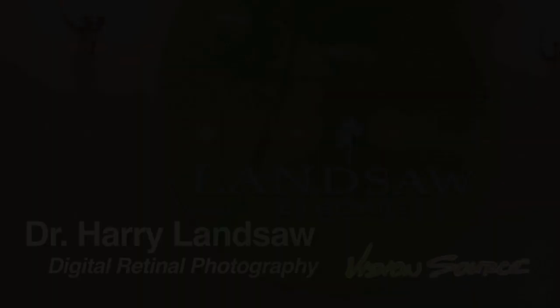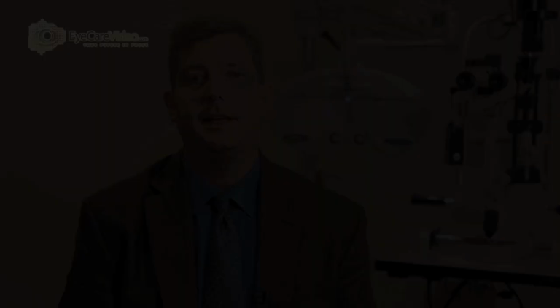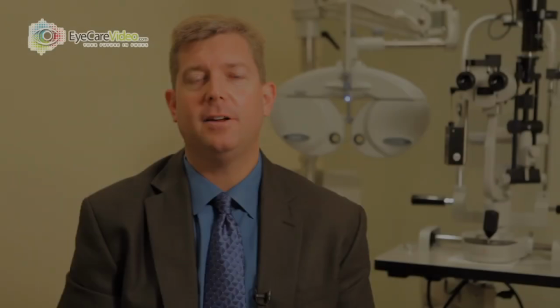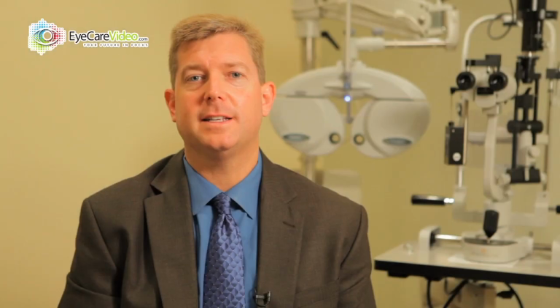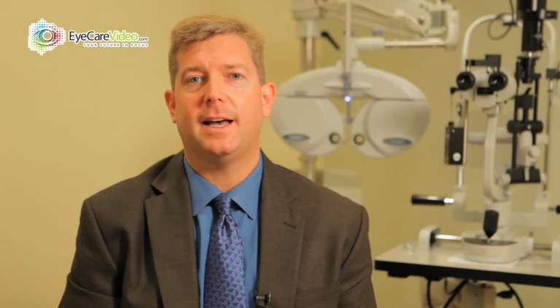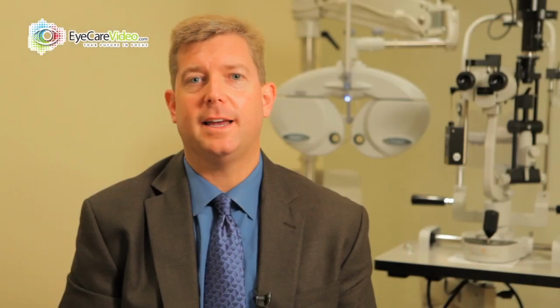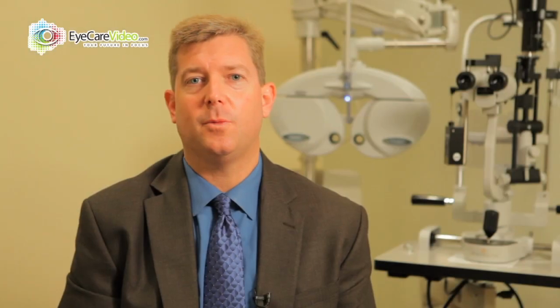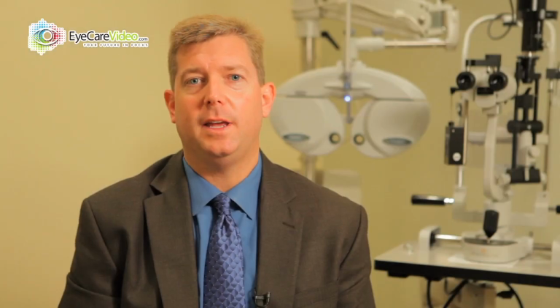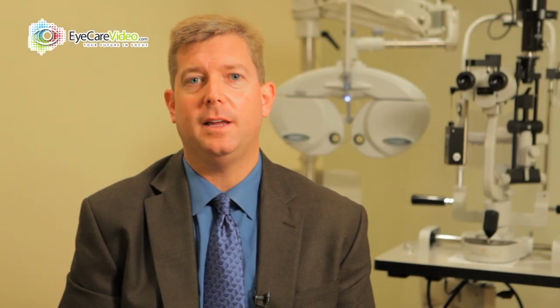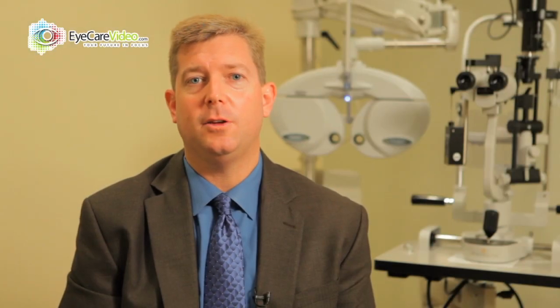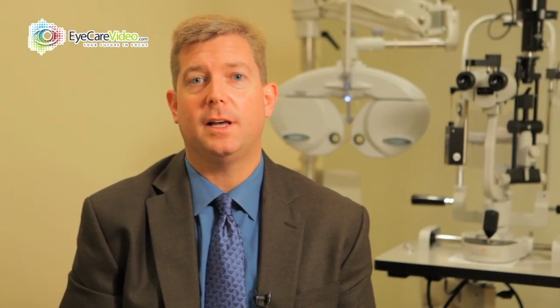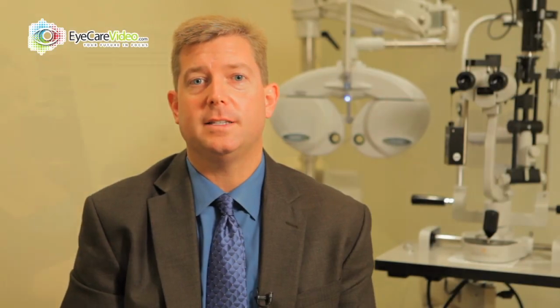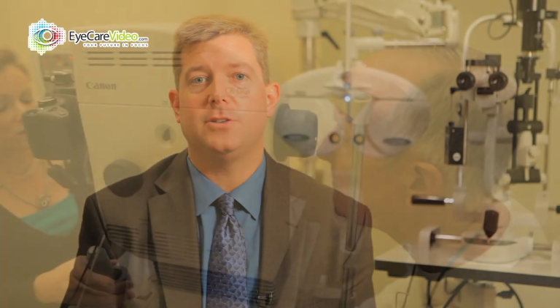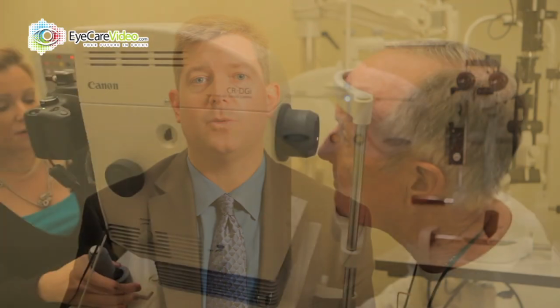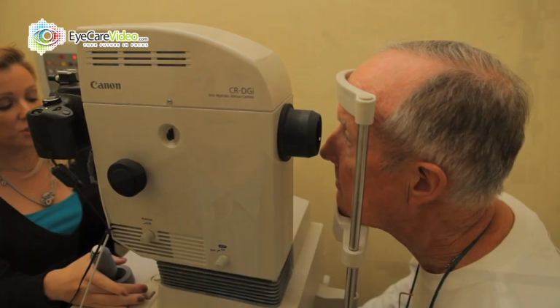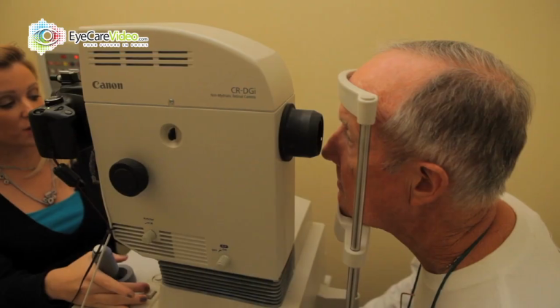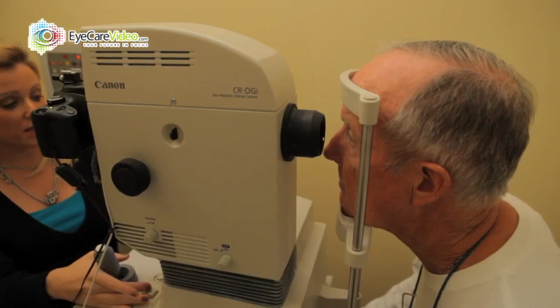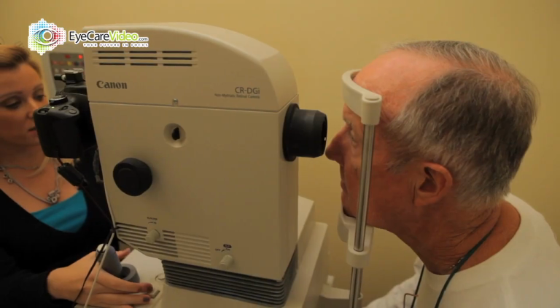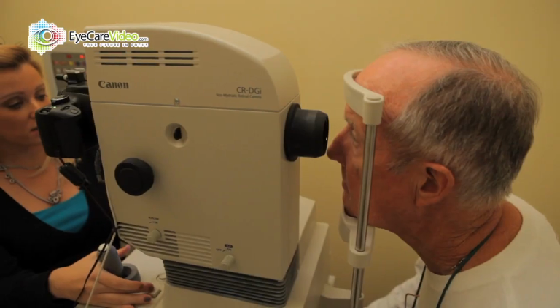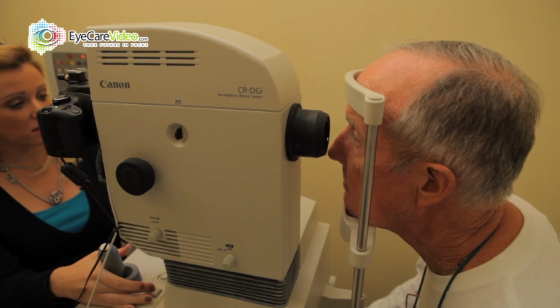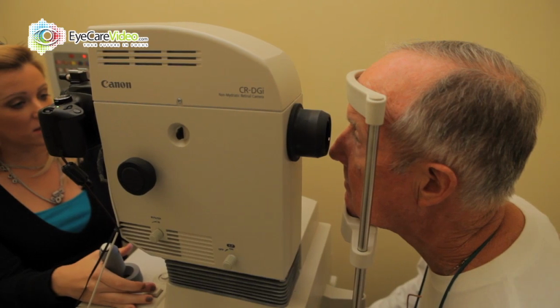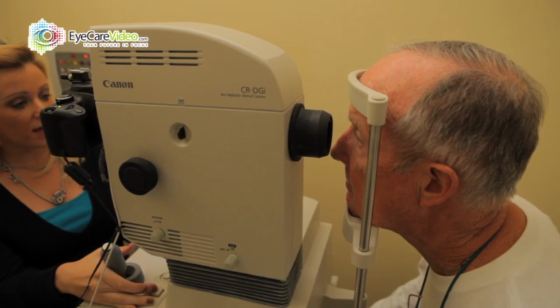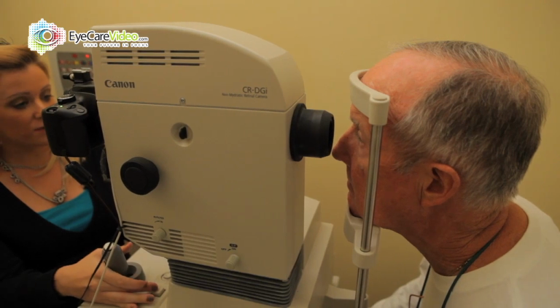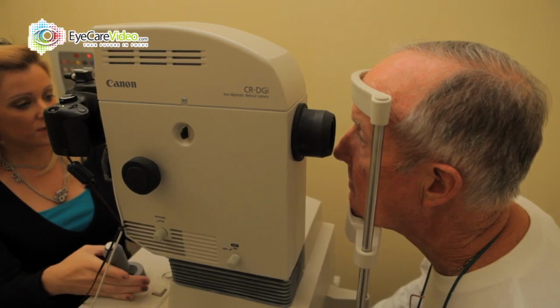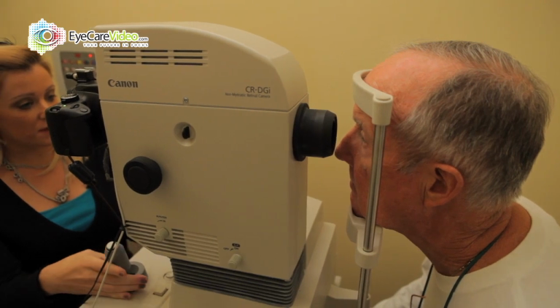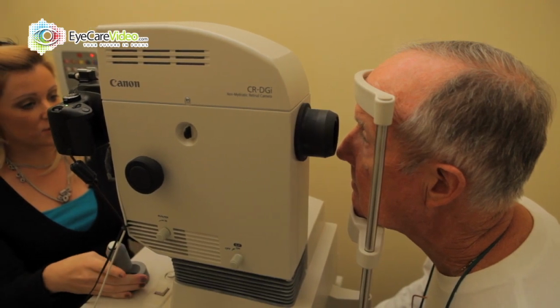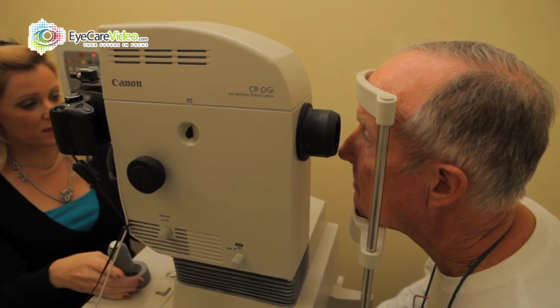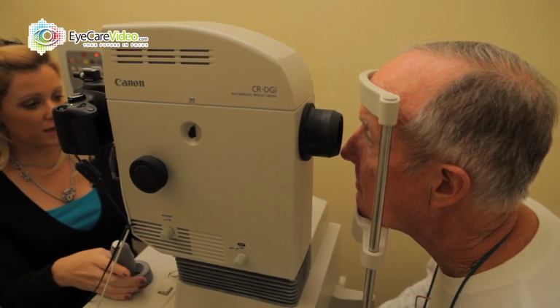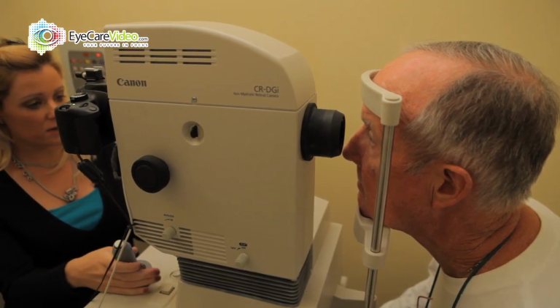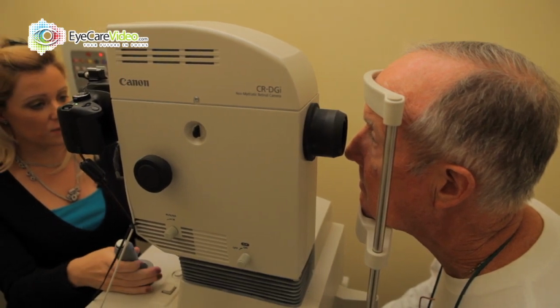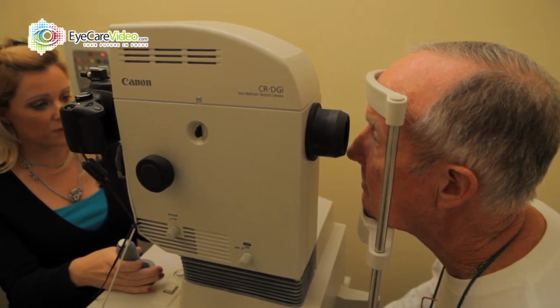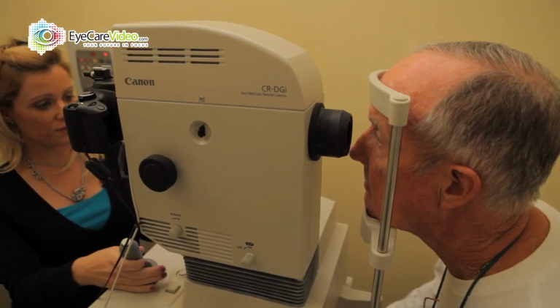Here at Lanza Eye Care, we utilize digital retinal photography. Go ahead, focus on the green light. Perfect.